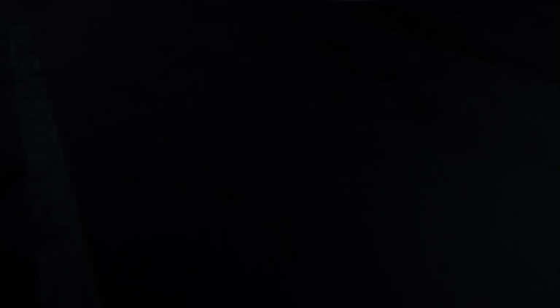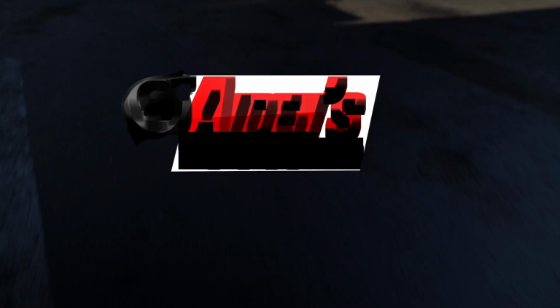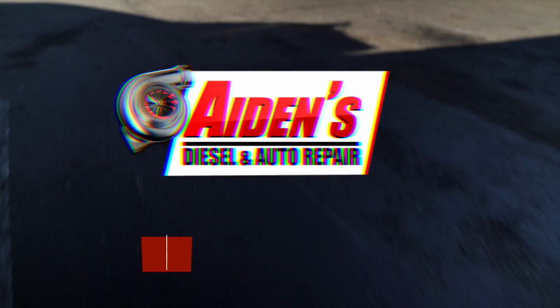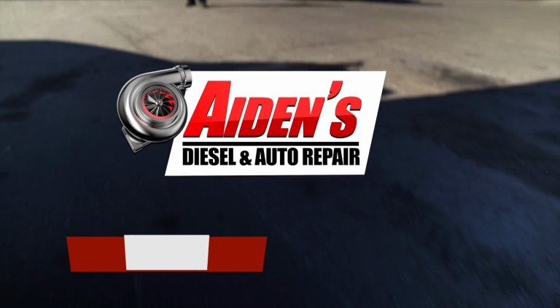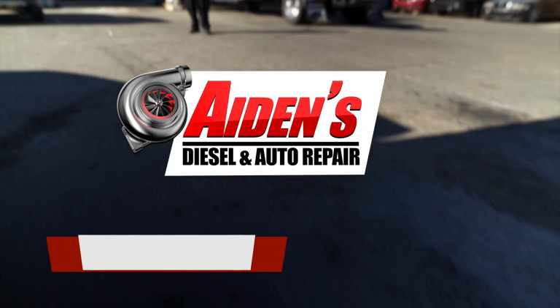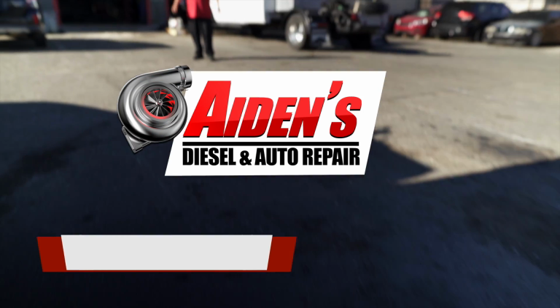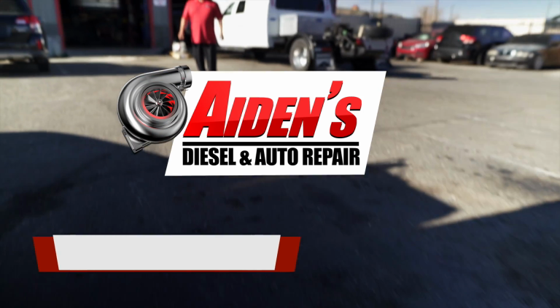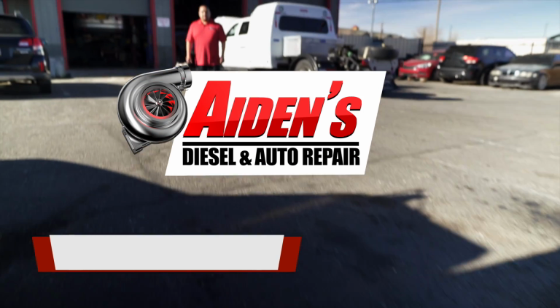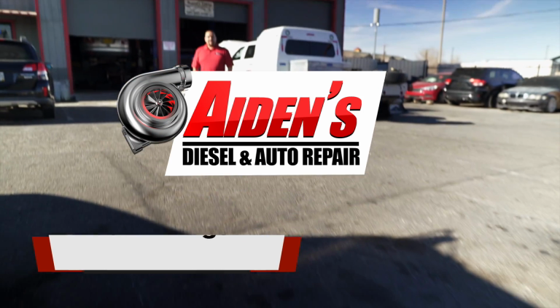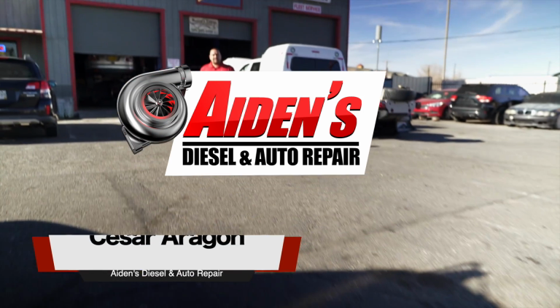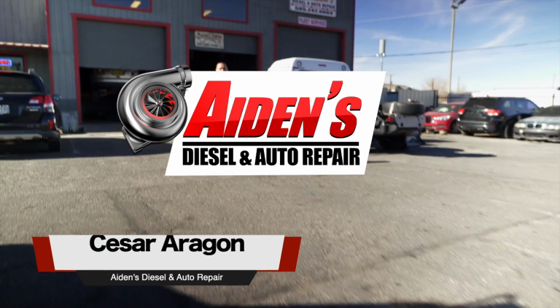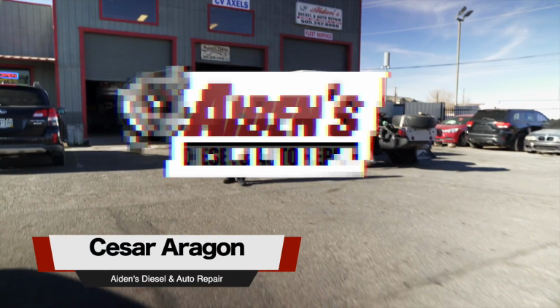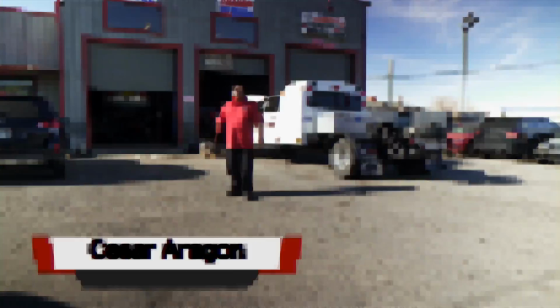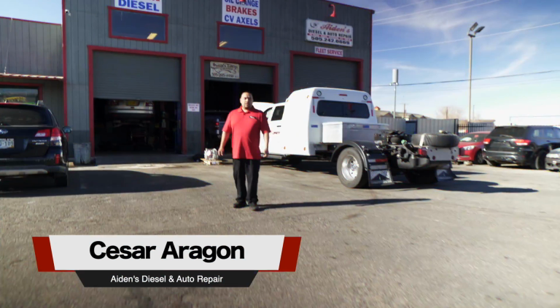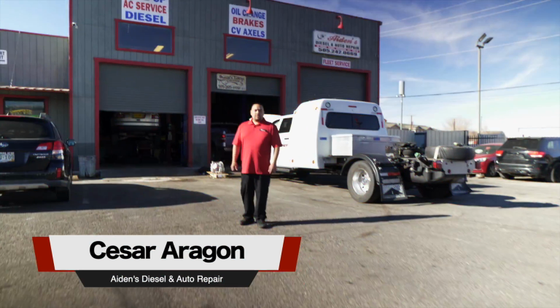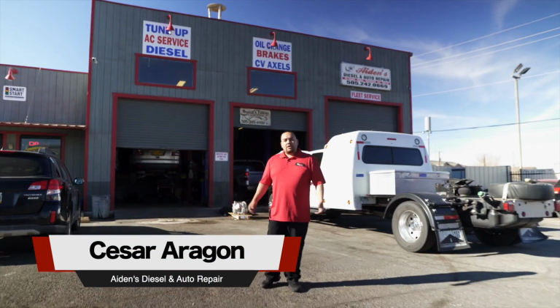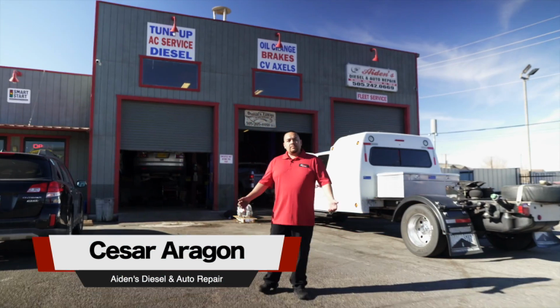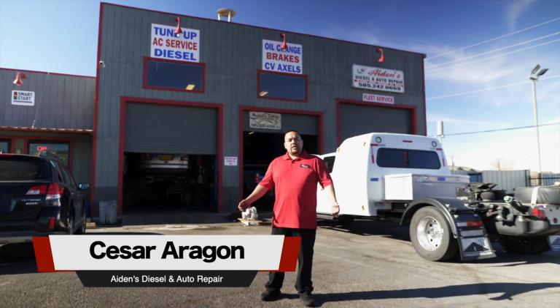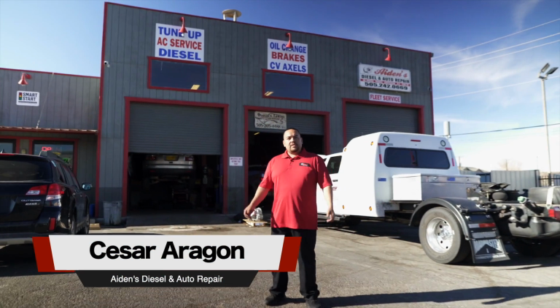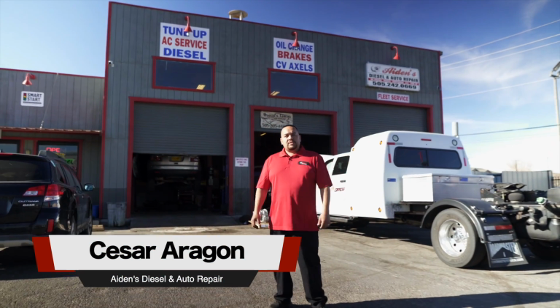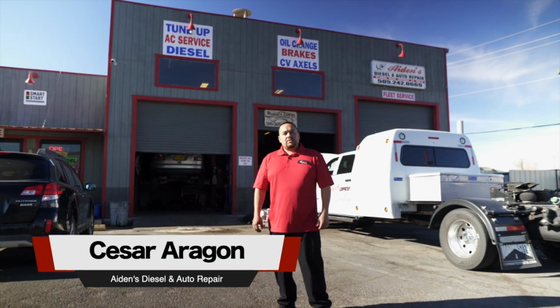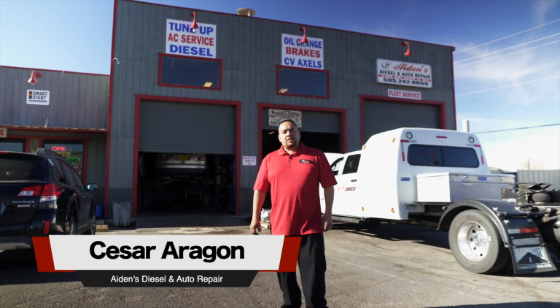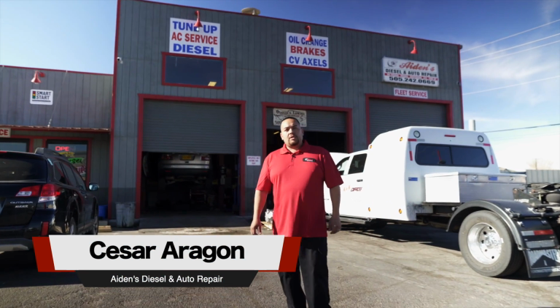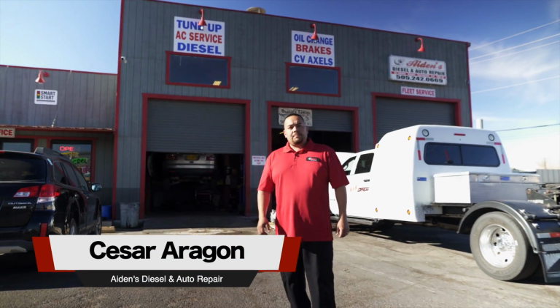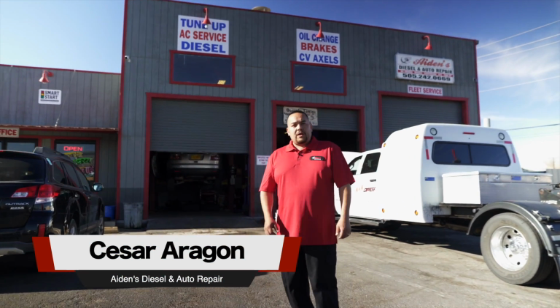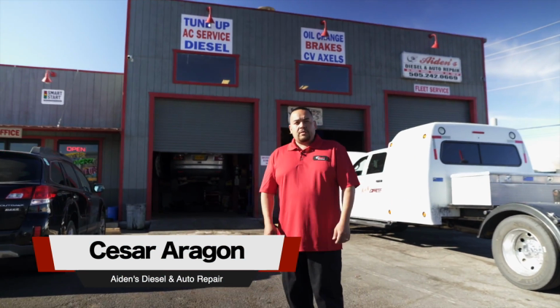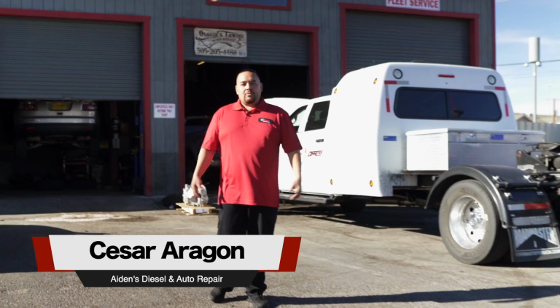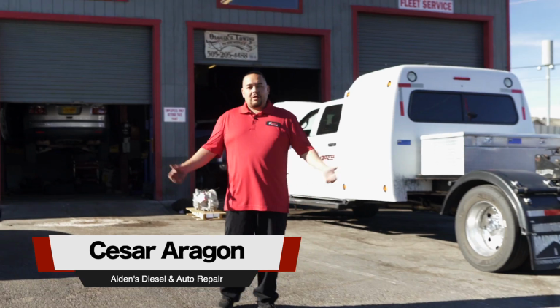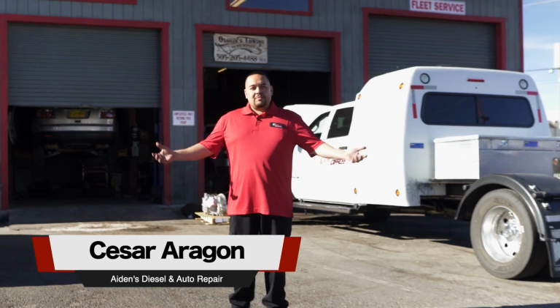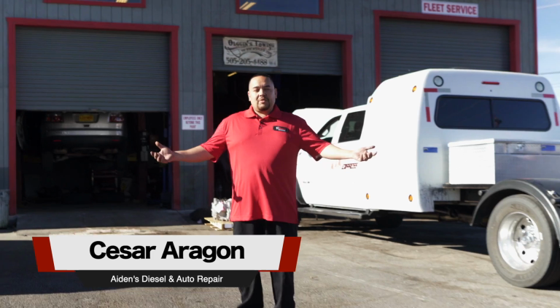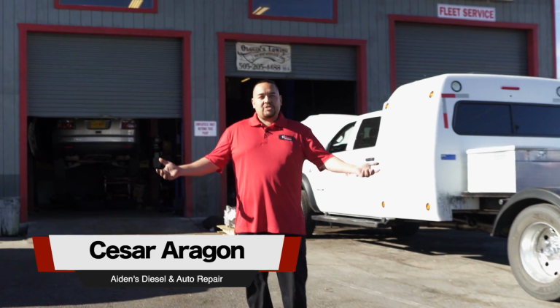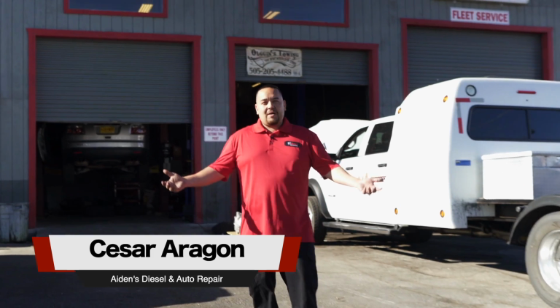Hello everybody, my name is Cesar Aragon. Welcome to Aiden's Diesel and R Repair. Welcome to our shop.